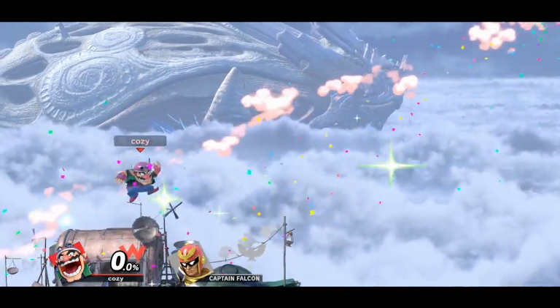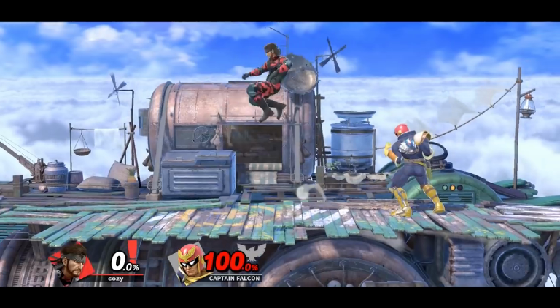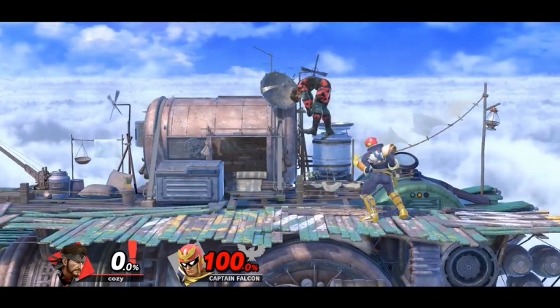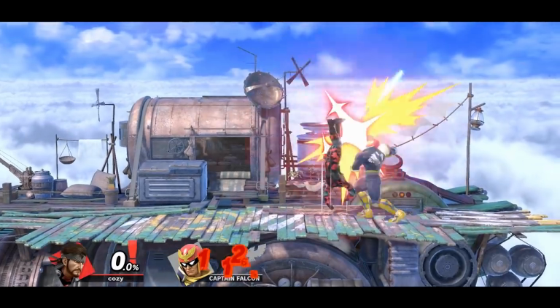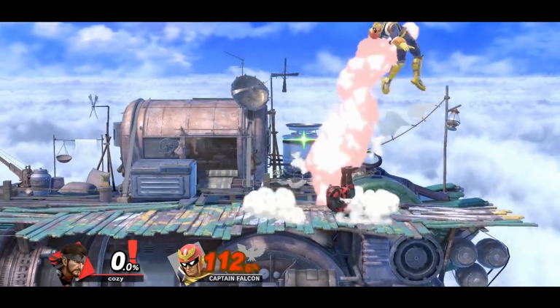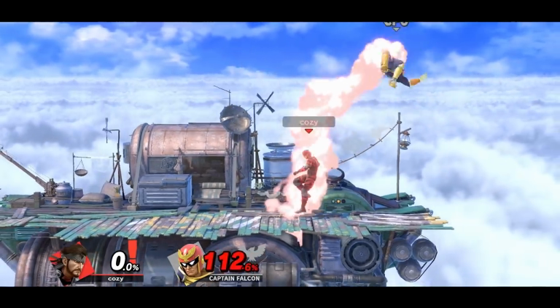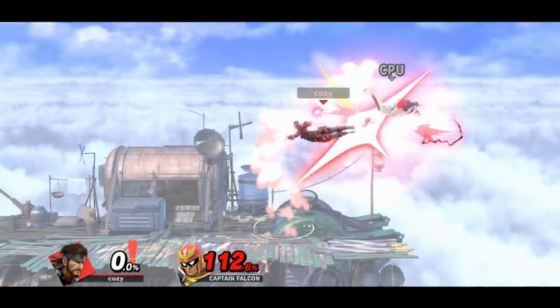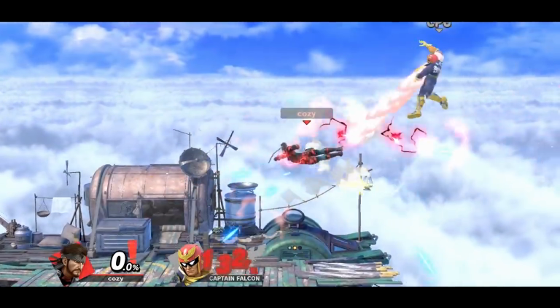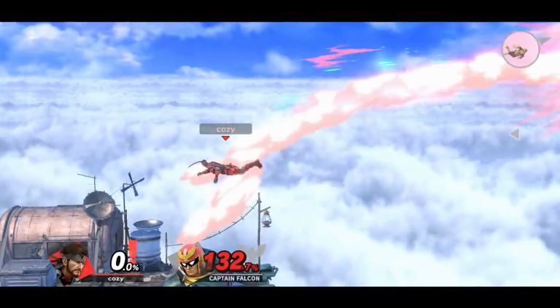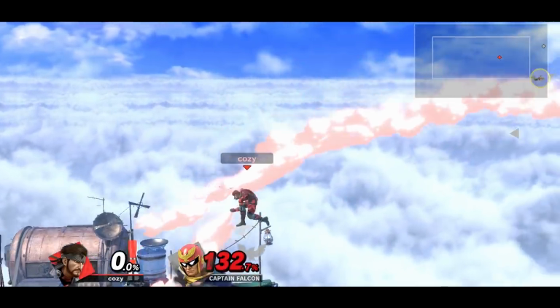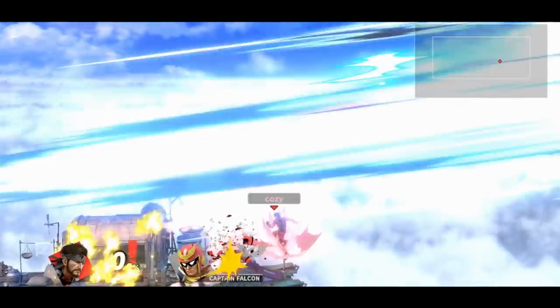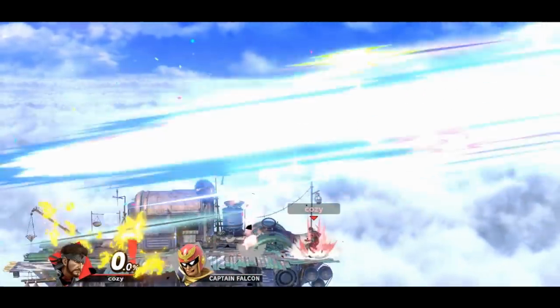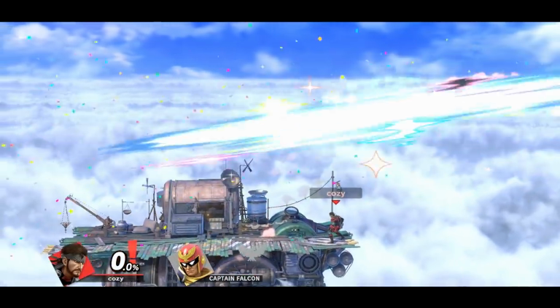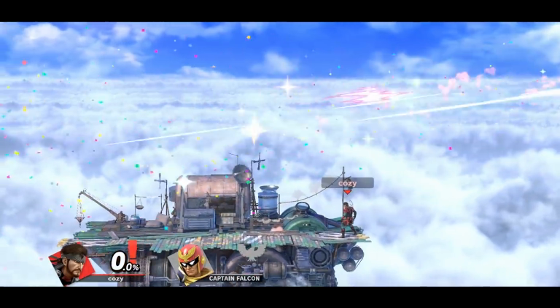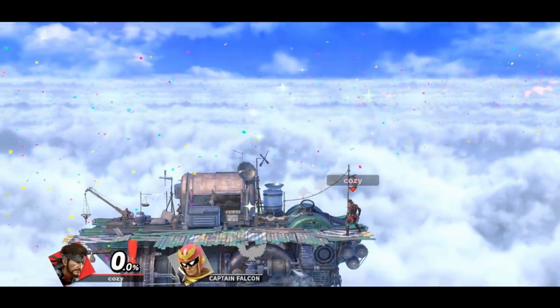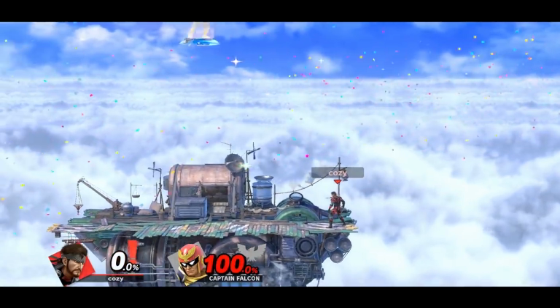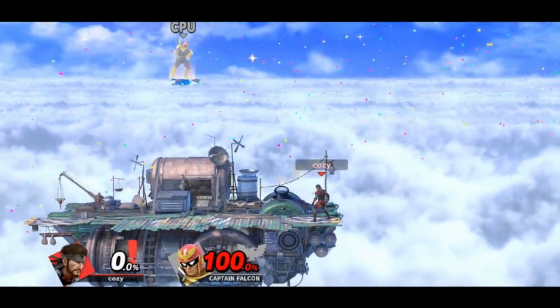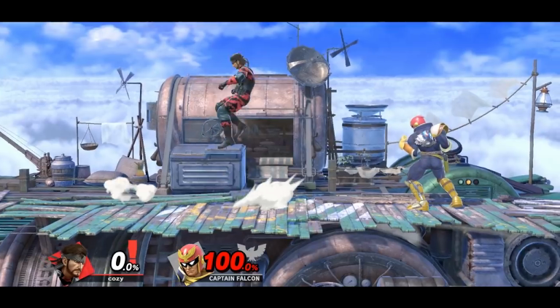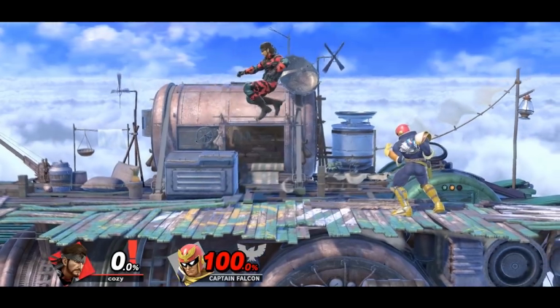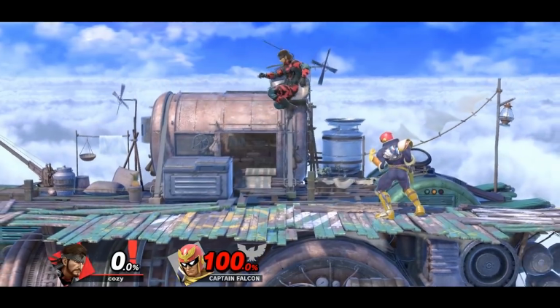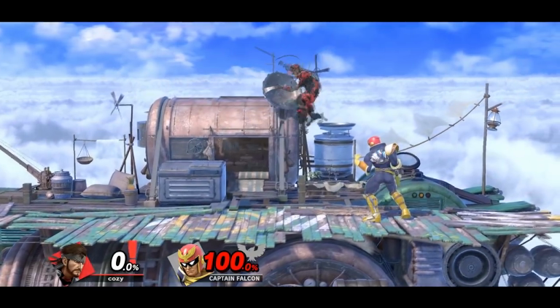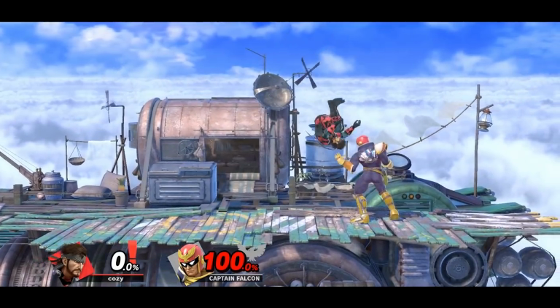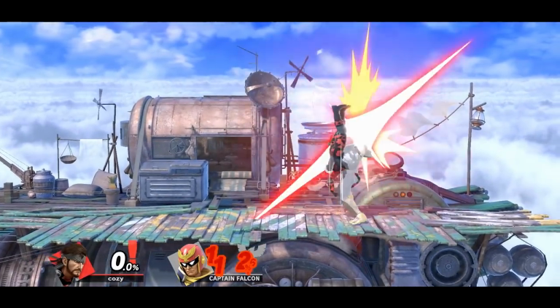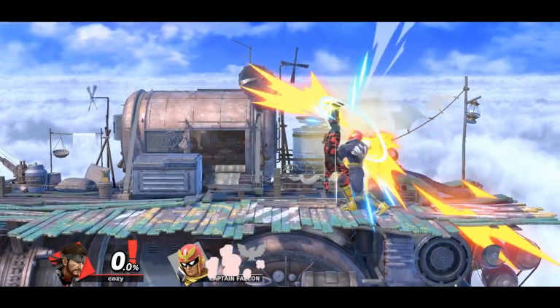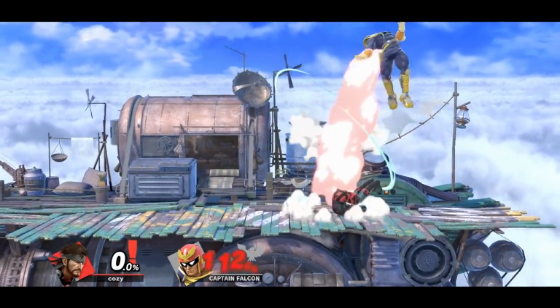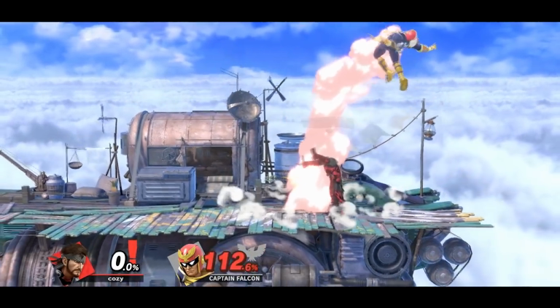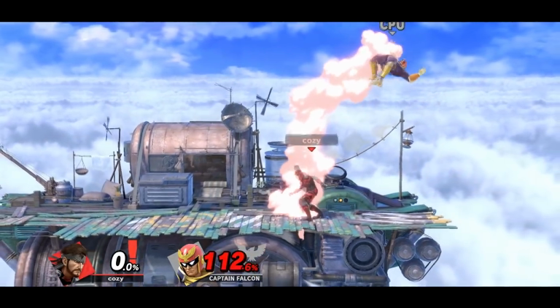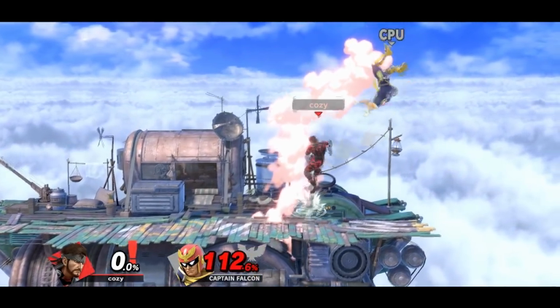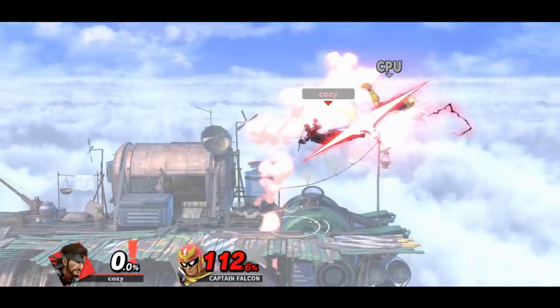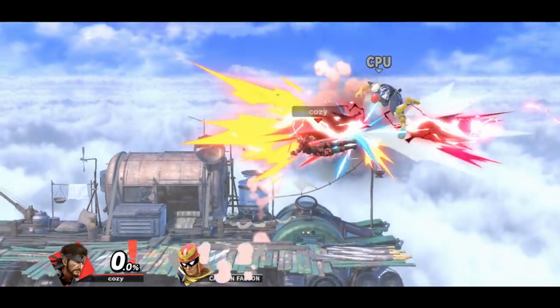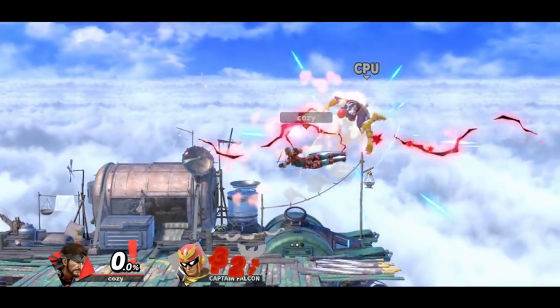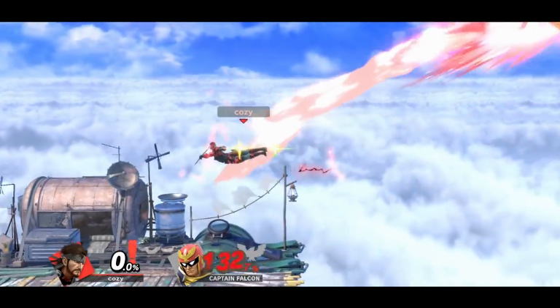With Snake, I couldn't find much other than landing with a late or weak hit of up air, which can true combo into a back air for a rather weird but effective kill confirm nonetheless.